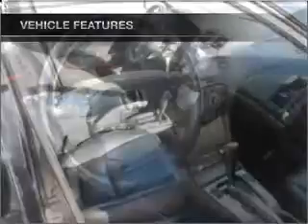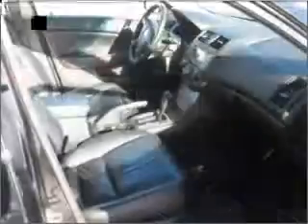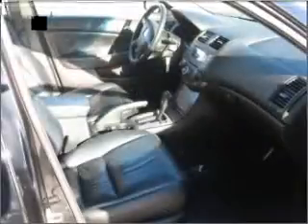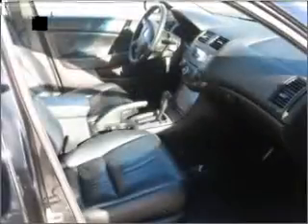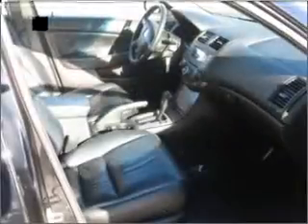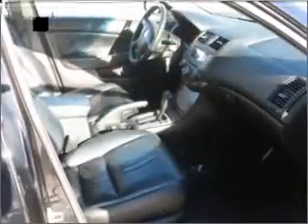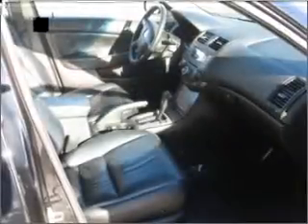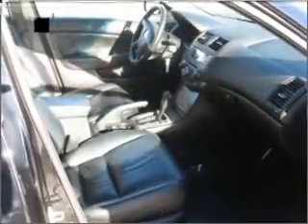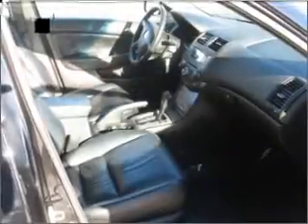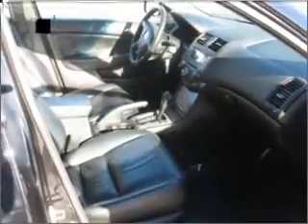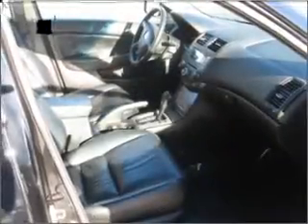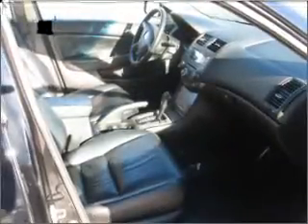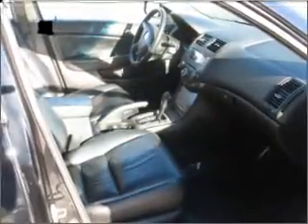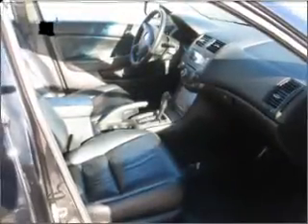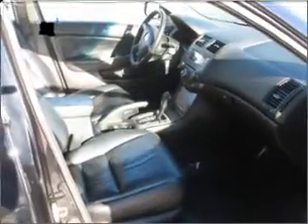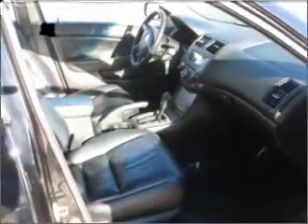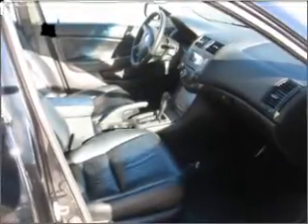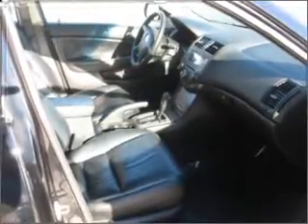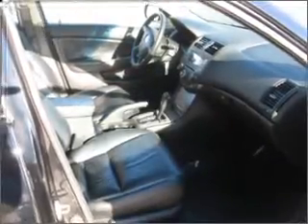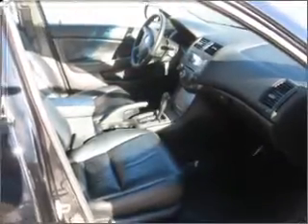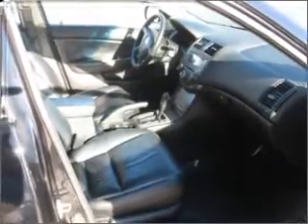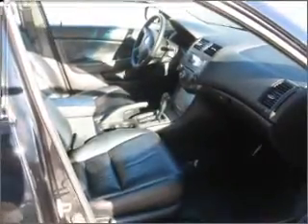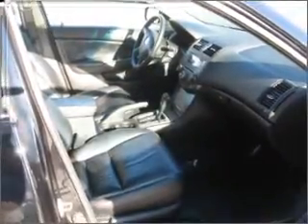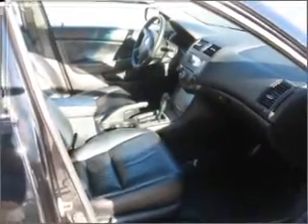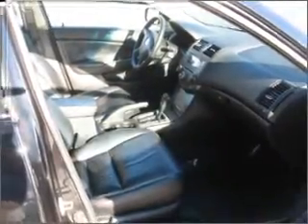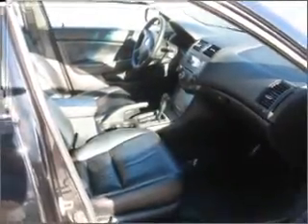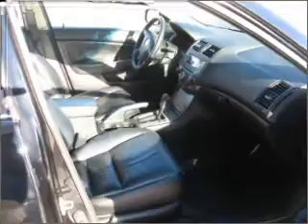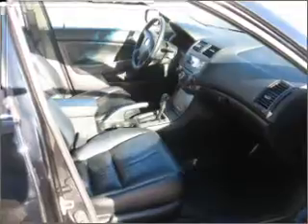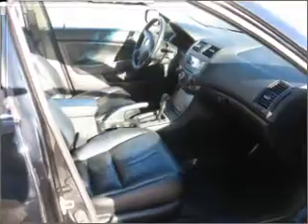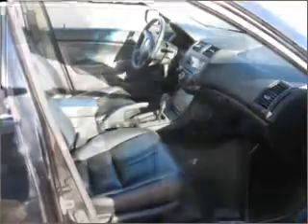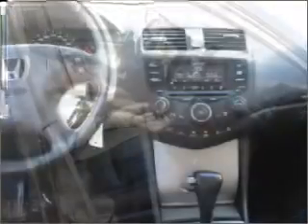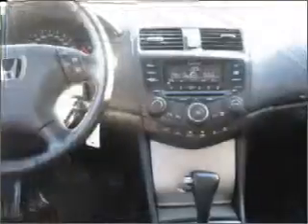Air conditioning, power door locks, power windows, power mirrors, an alarm system.